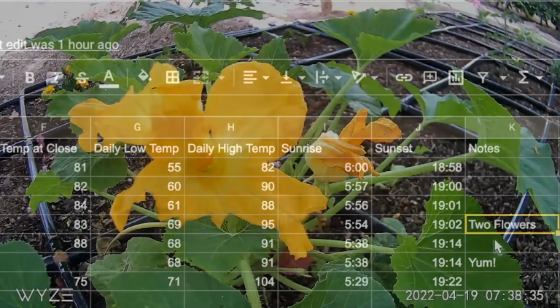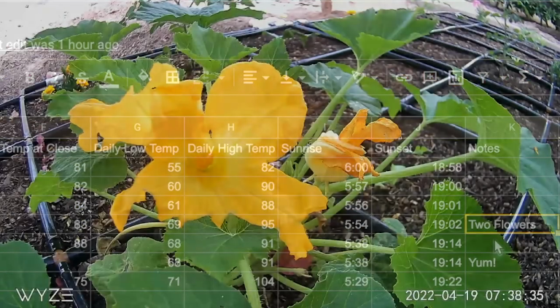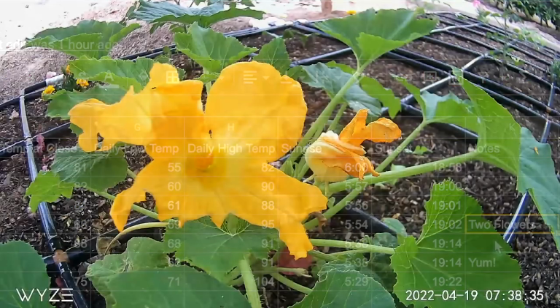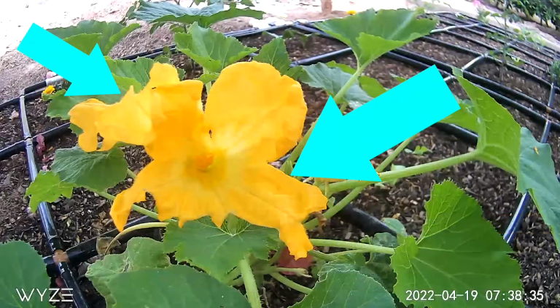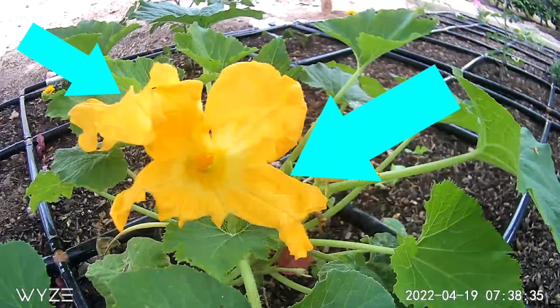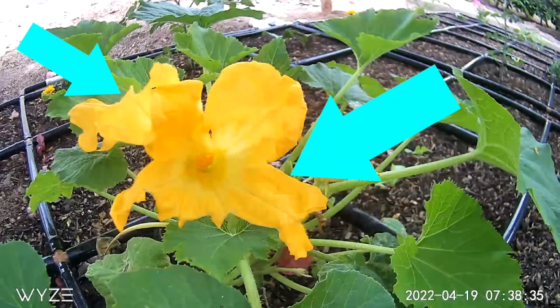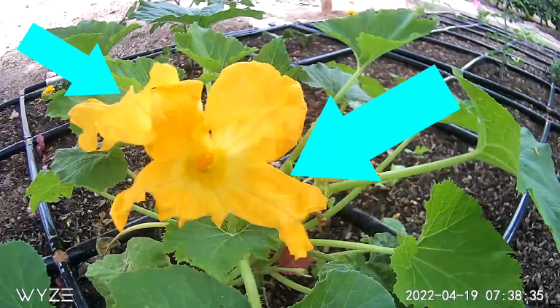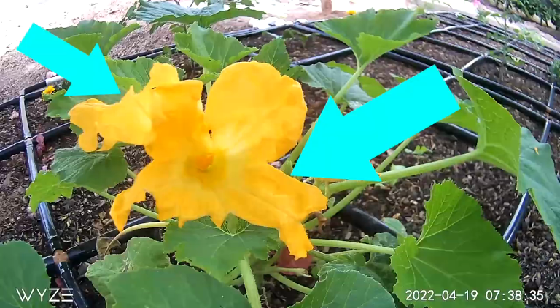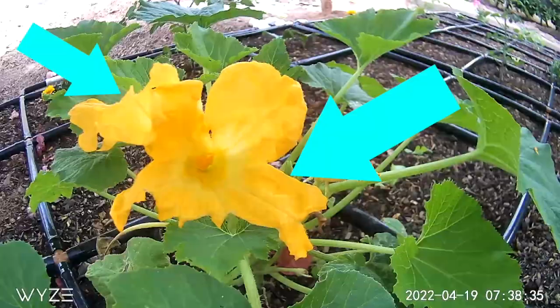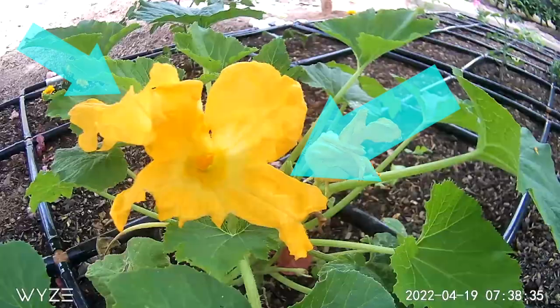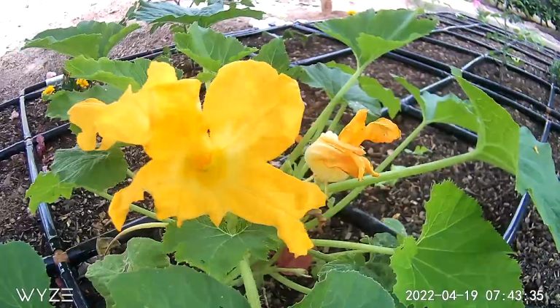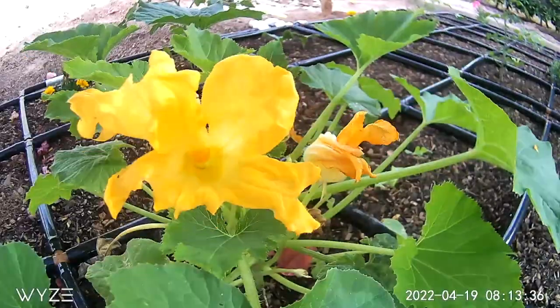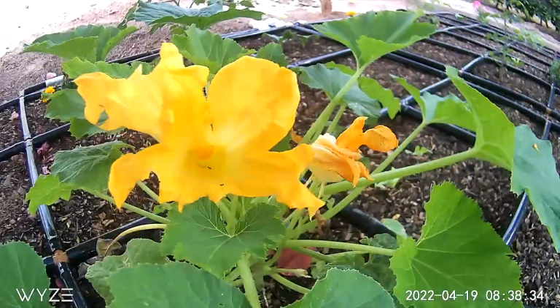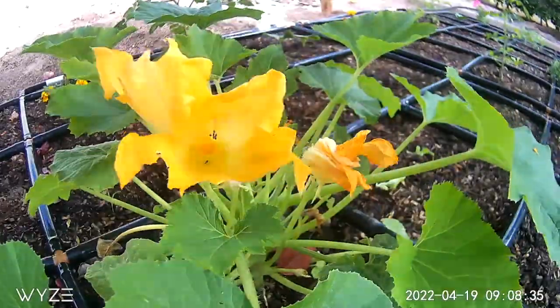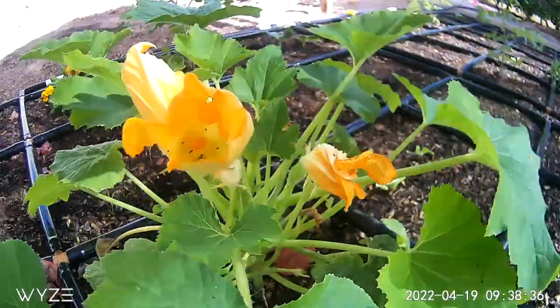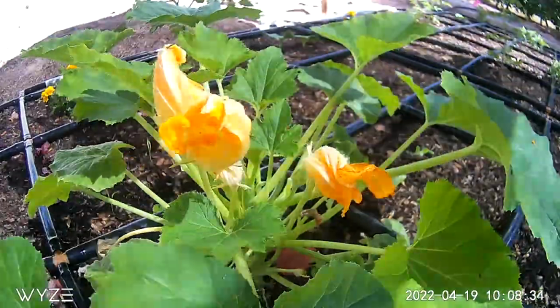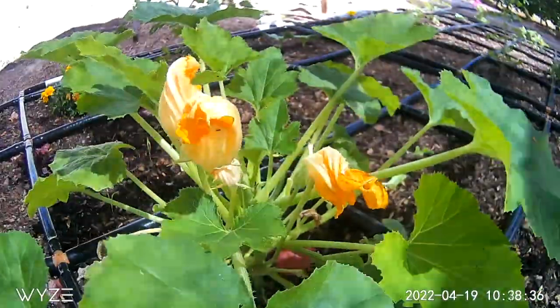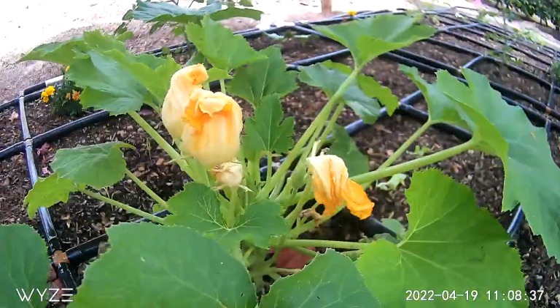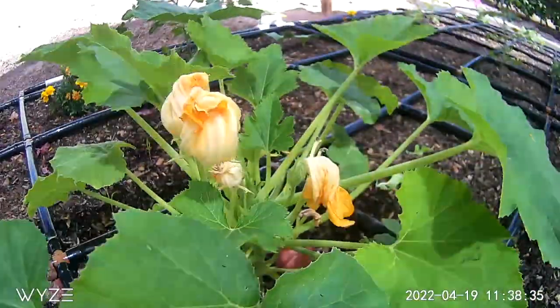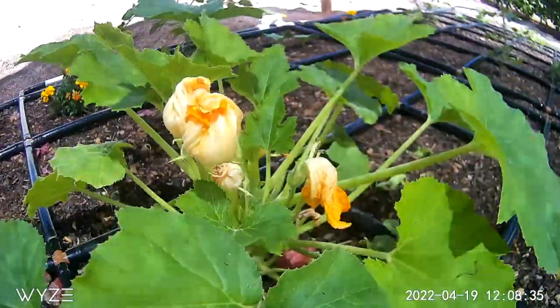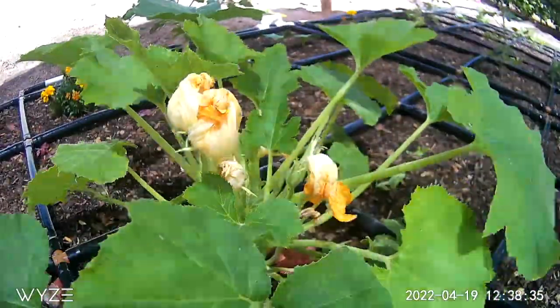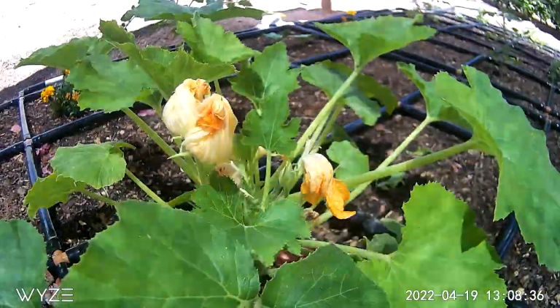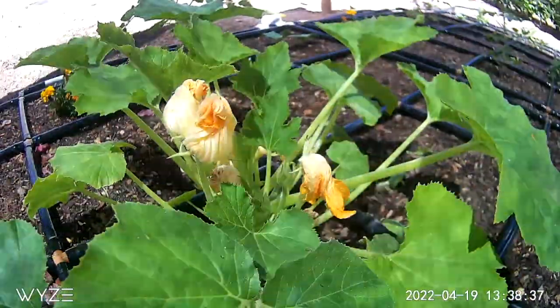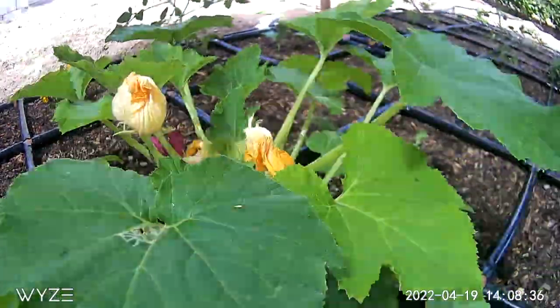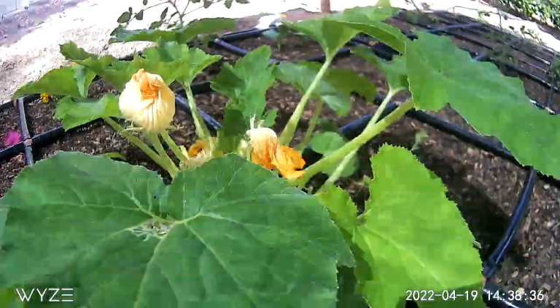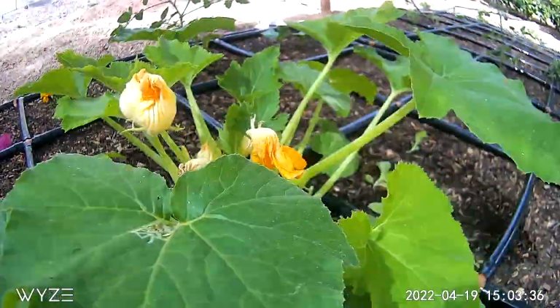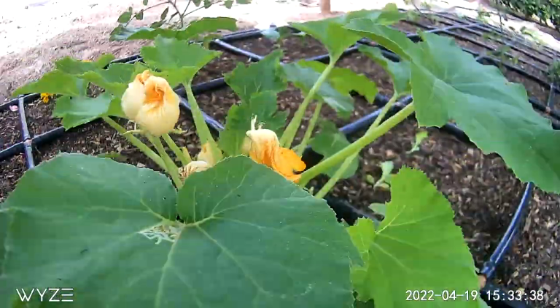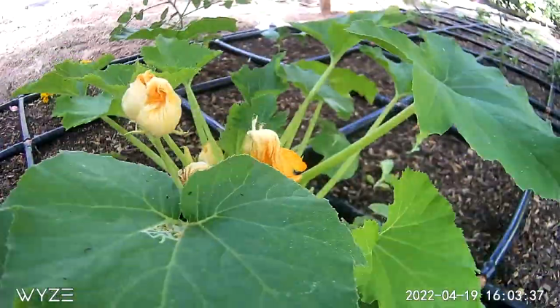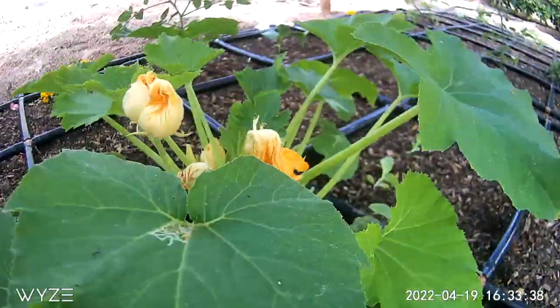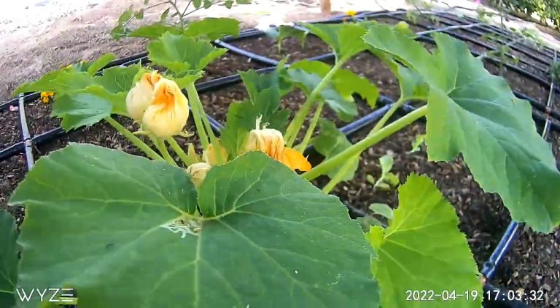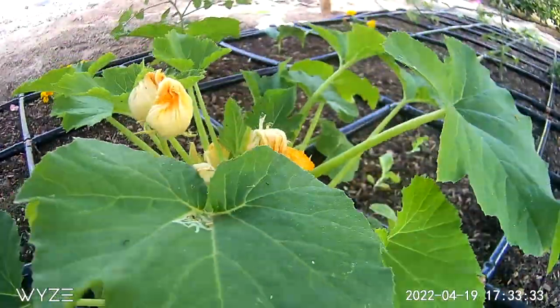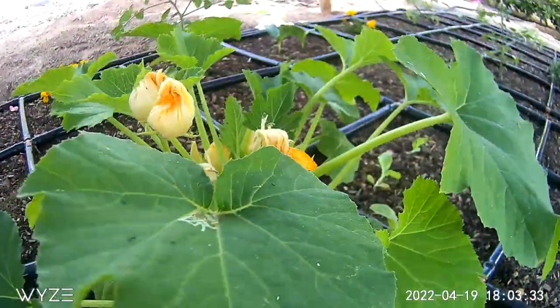One really interesting point: there was a time lapse with two flowers in it, and they closed at the exact same time.